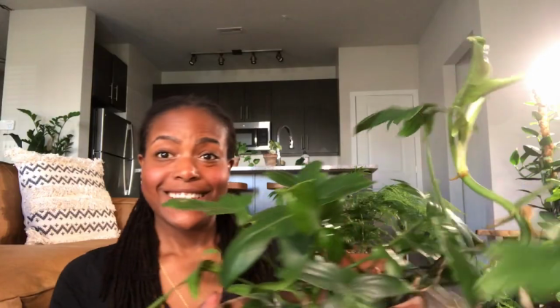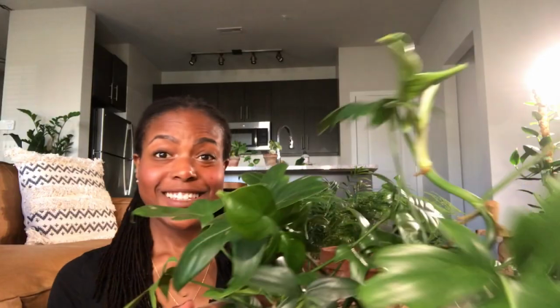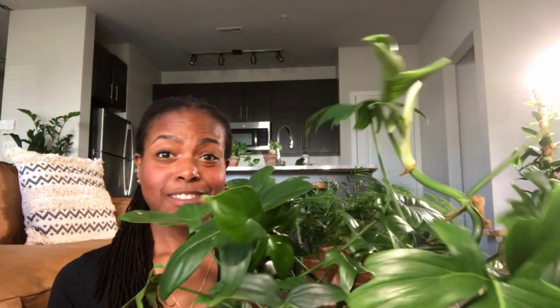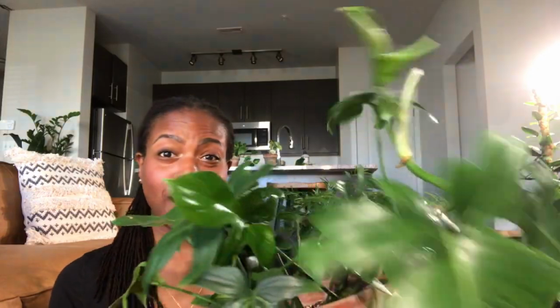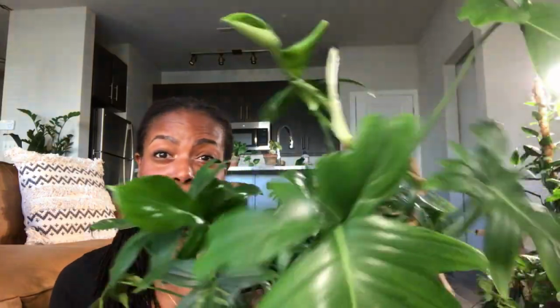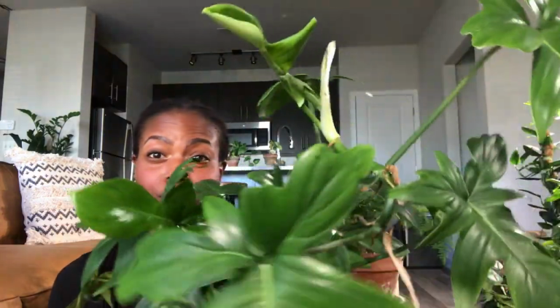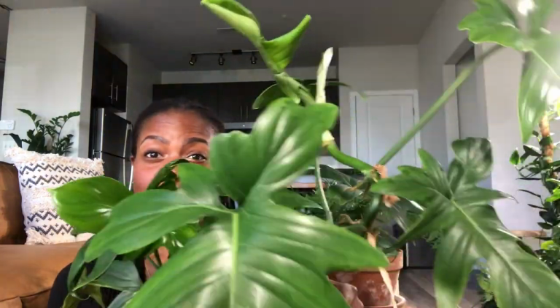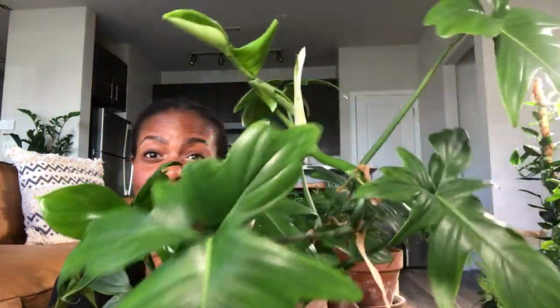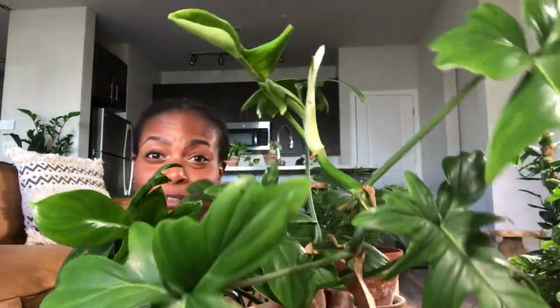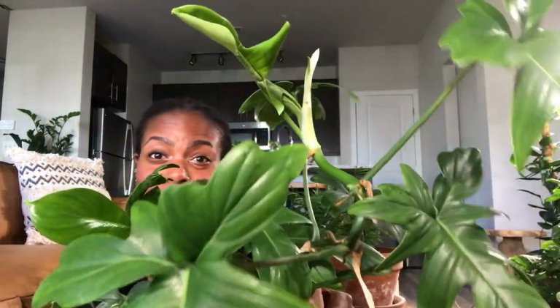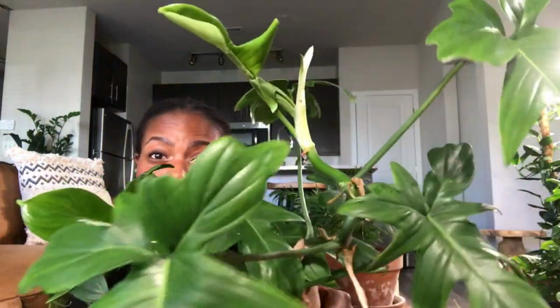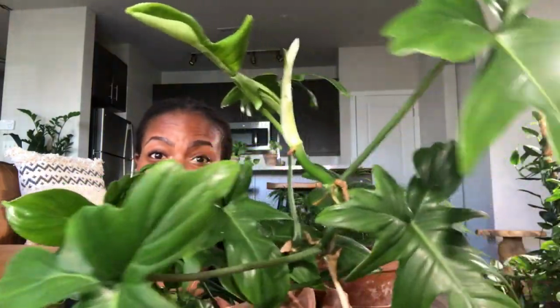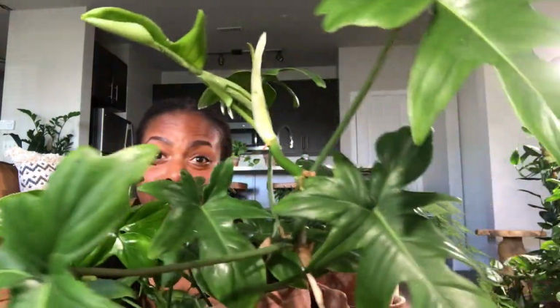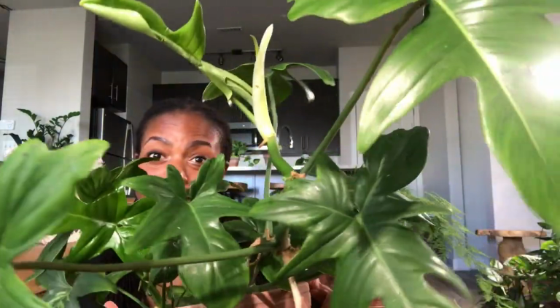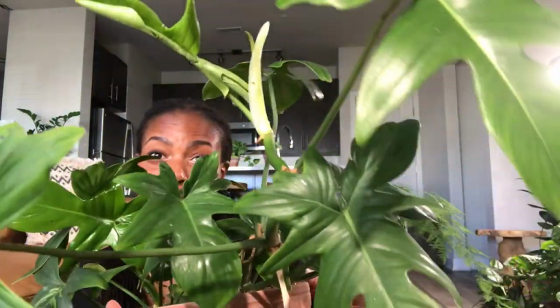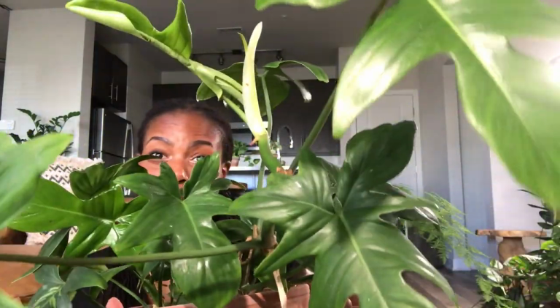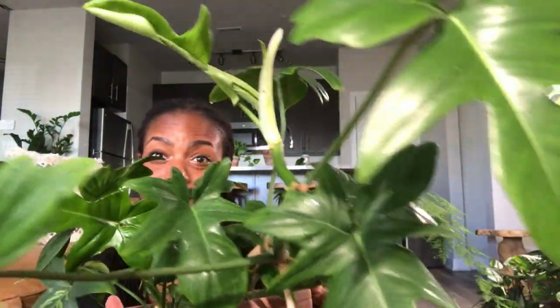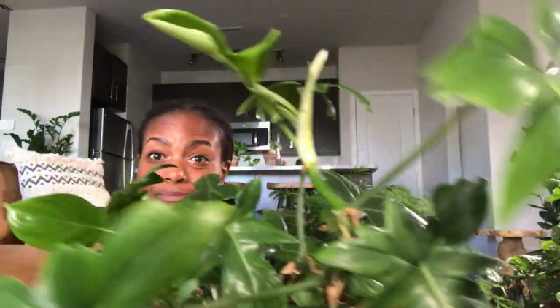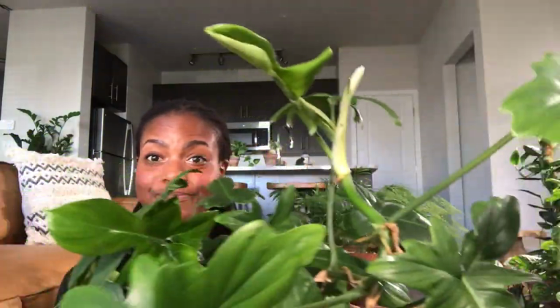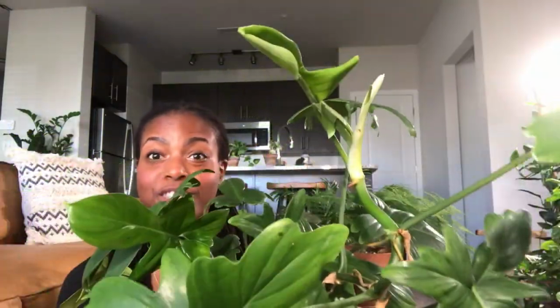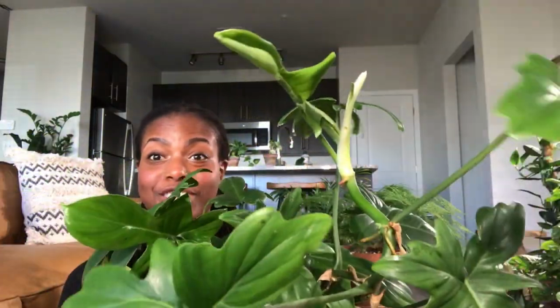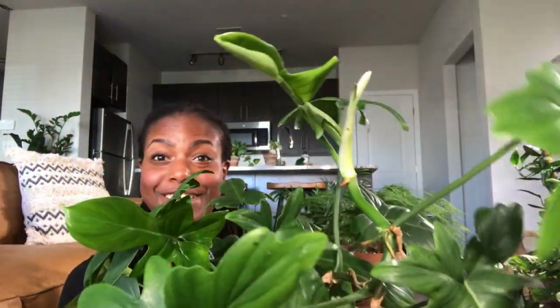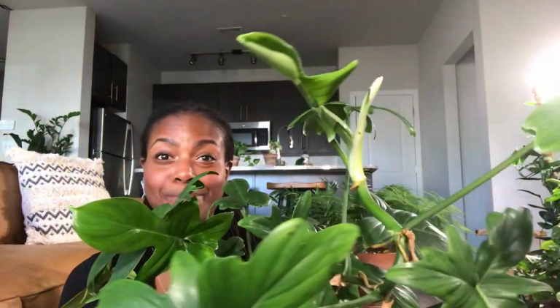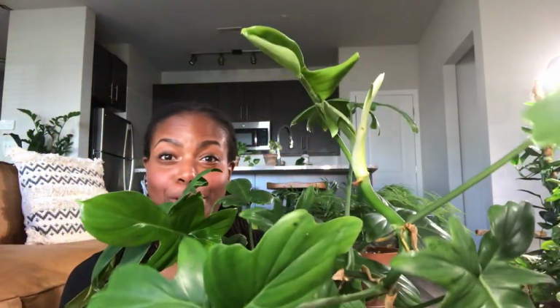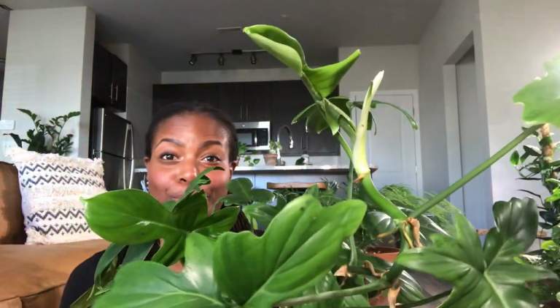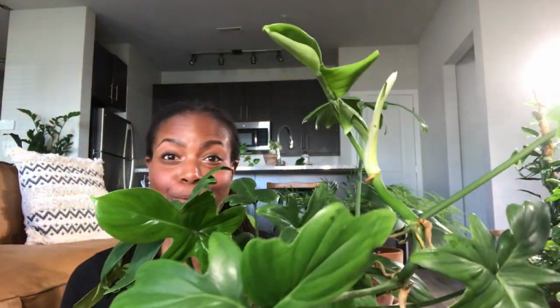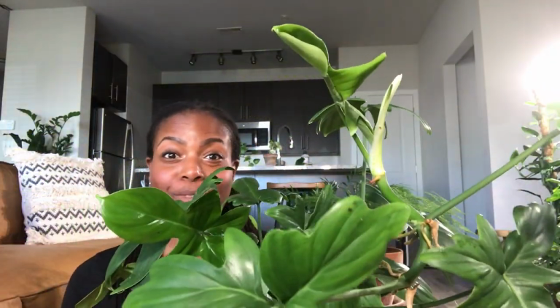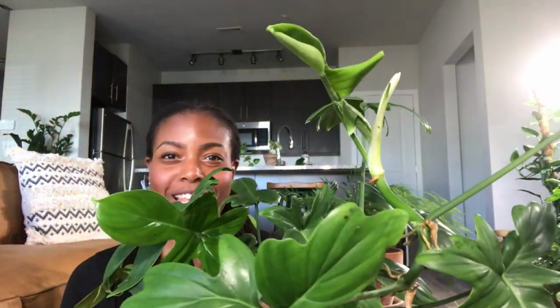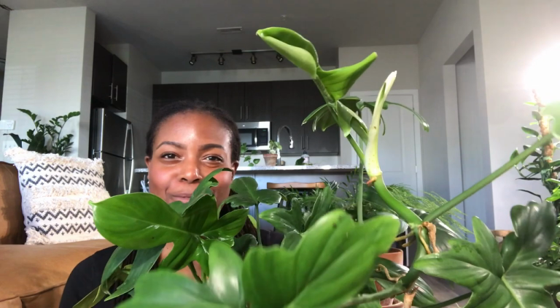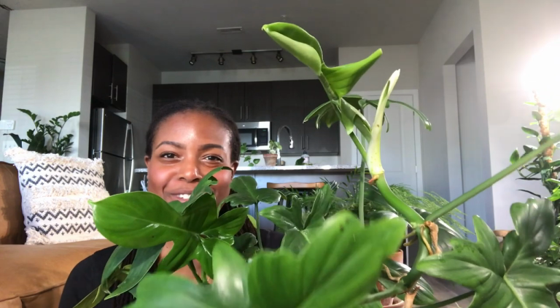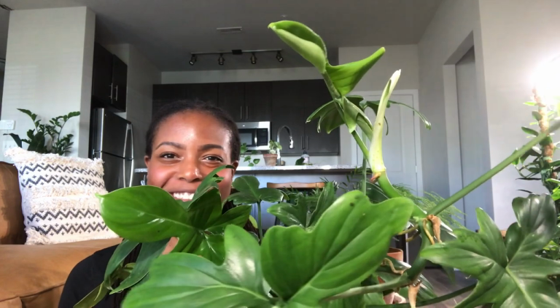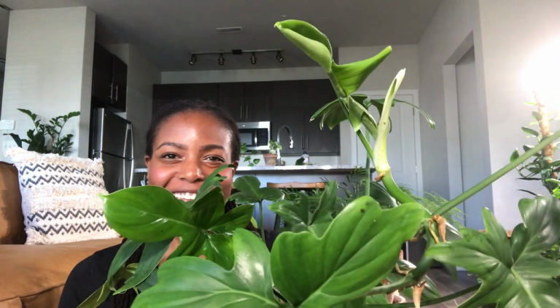See, this is what happens when you let your plants grow unsupported. She needs a moss pole, and that's what we're doing today.